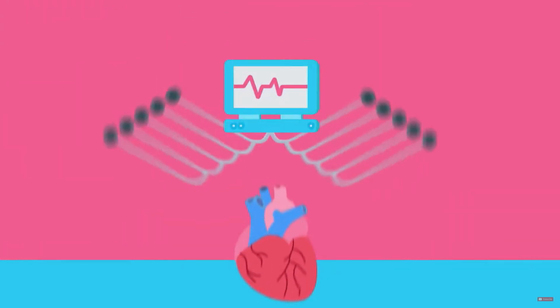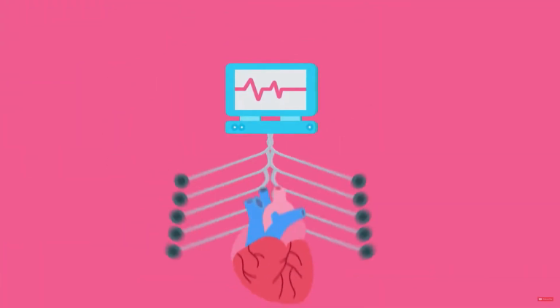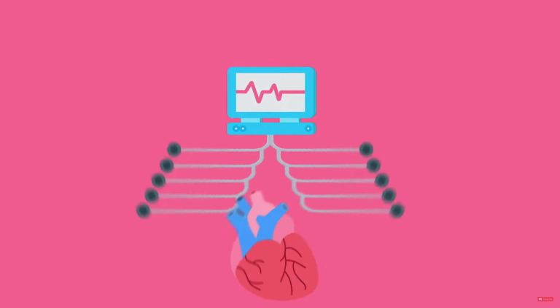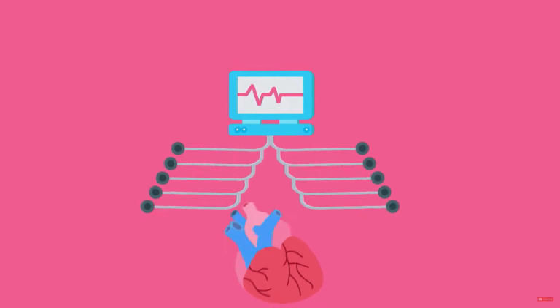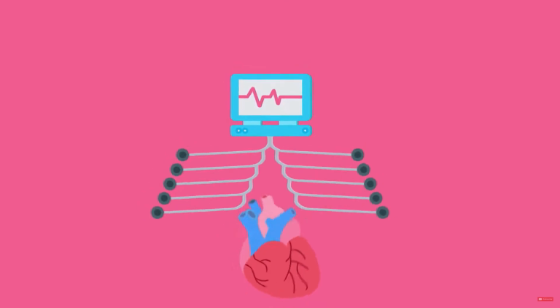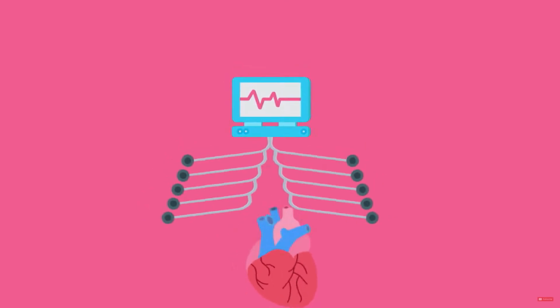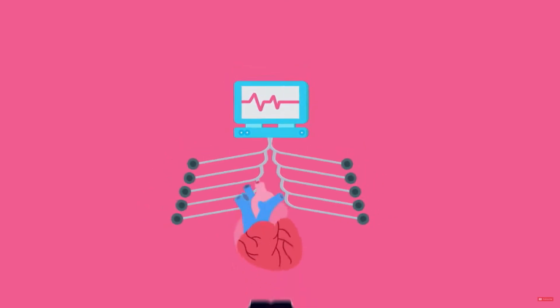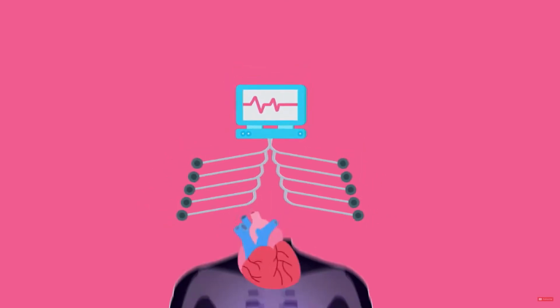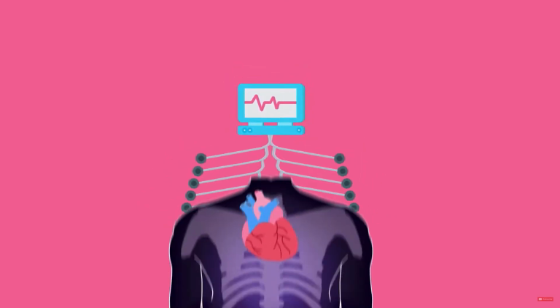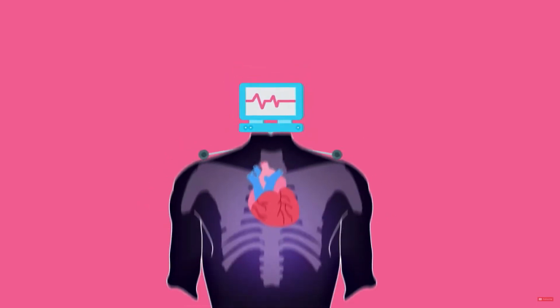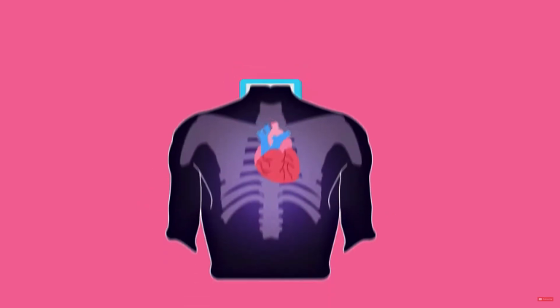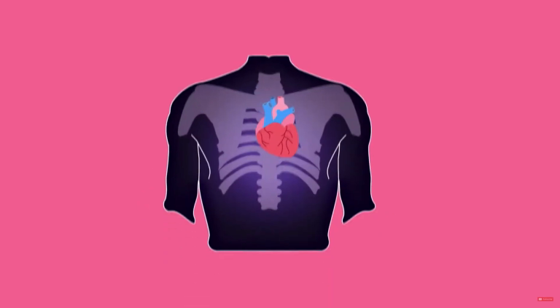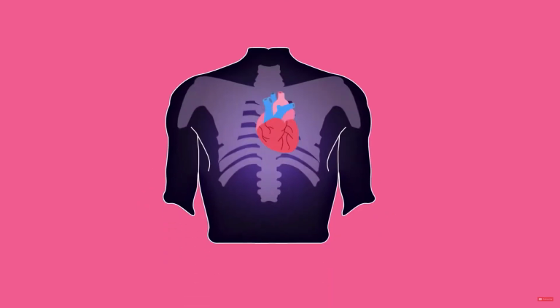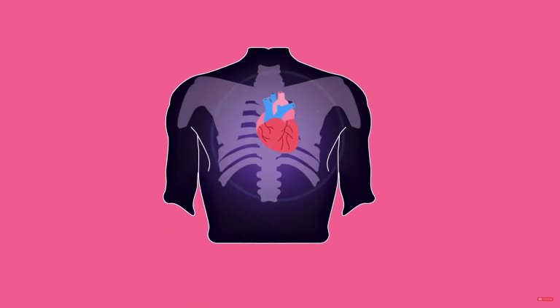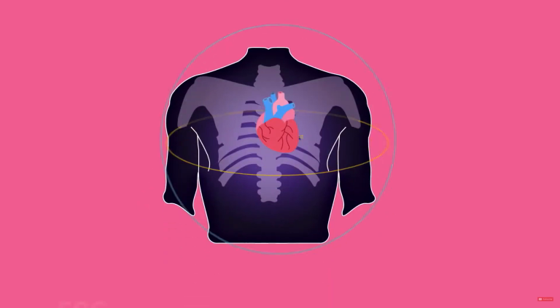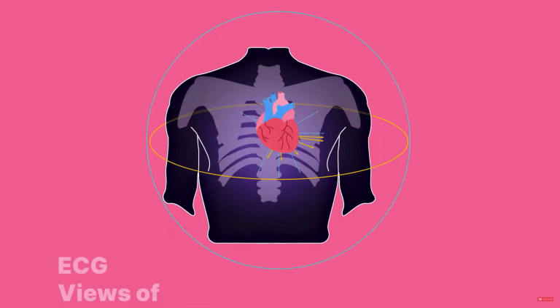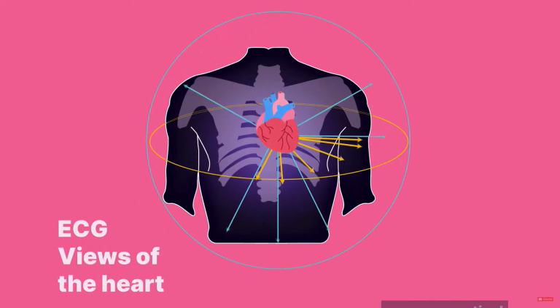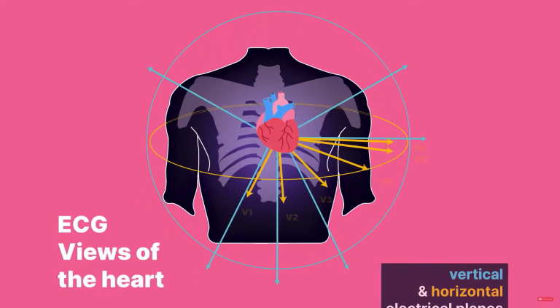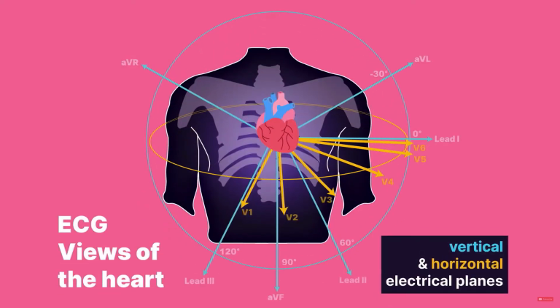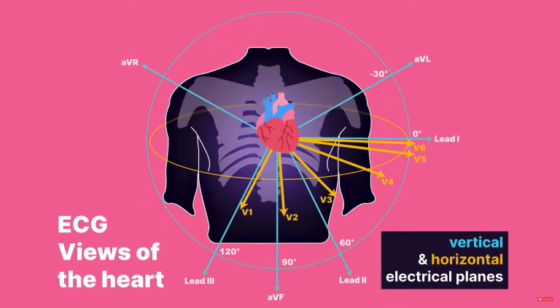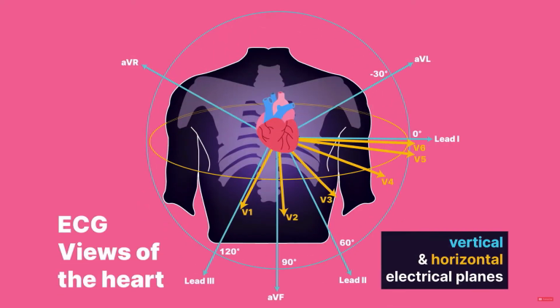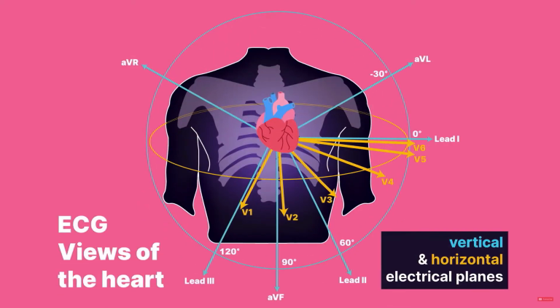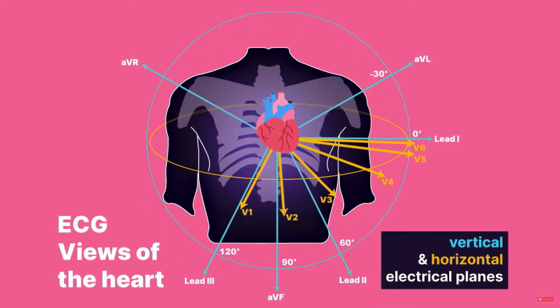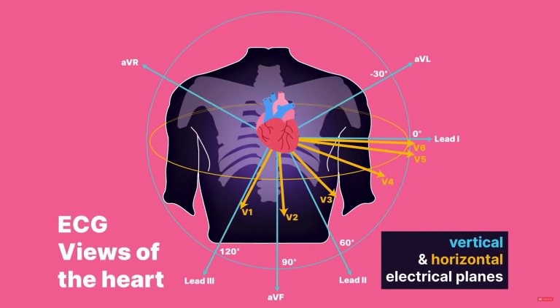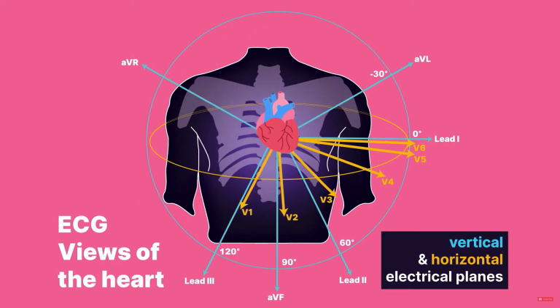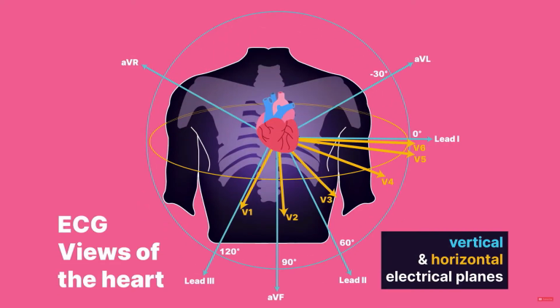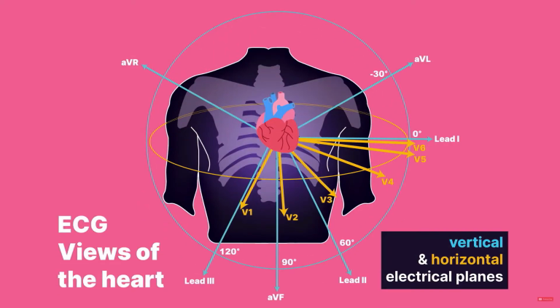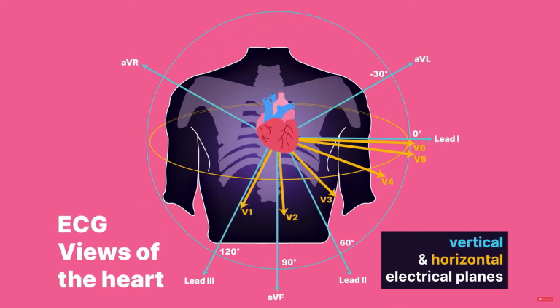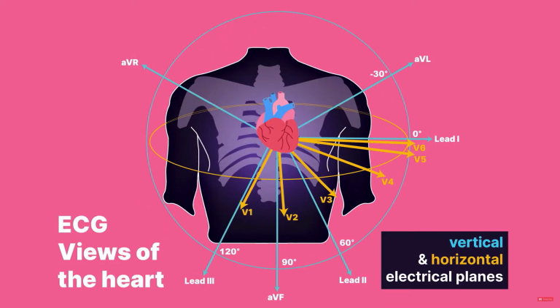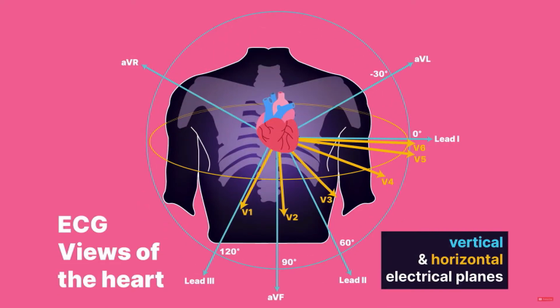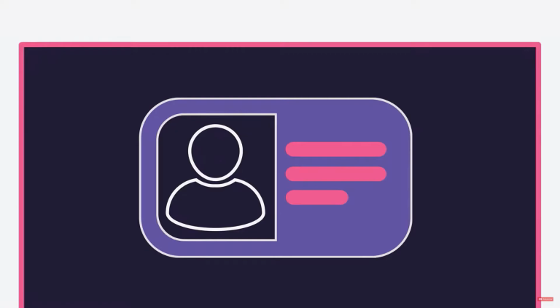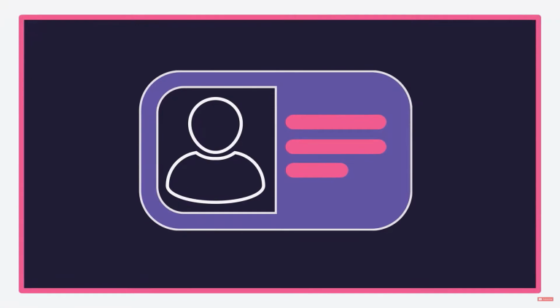There are 10 leads used in a 12-lead EKG. Those 10 leads provide 10 views of the heart.